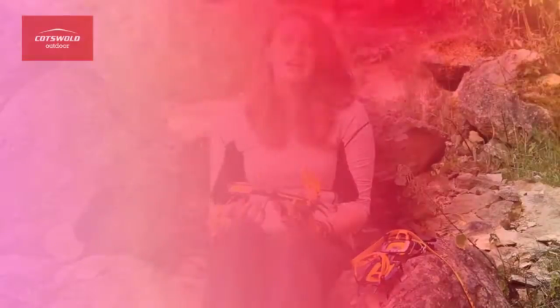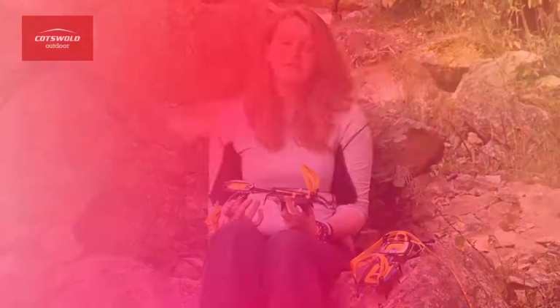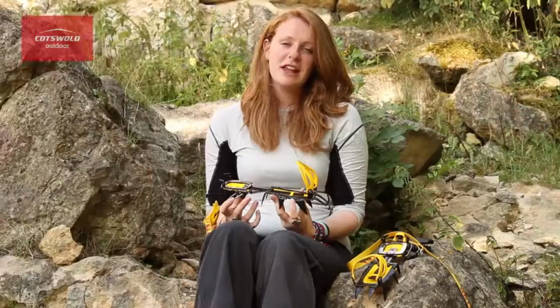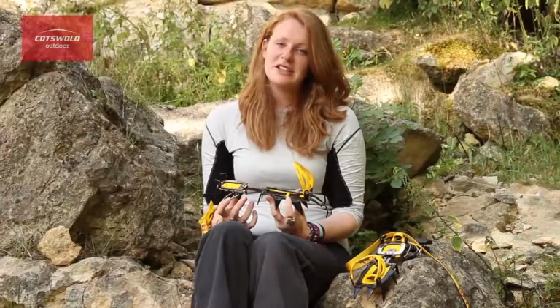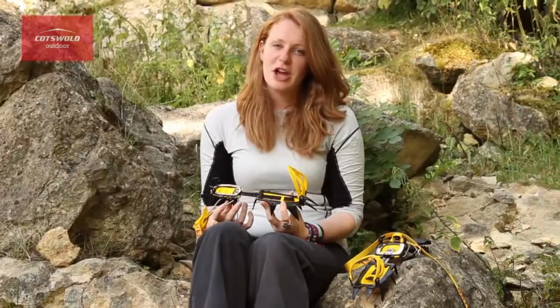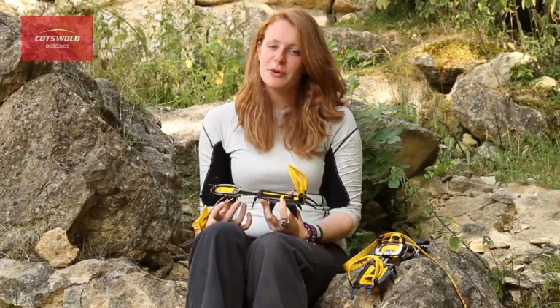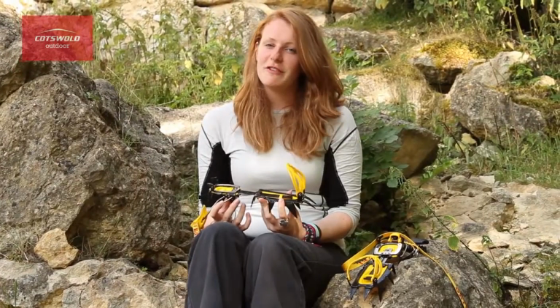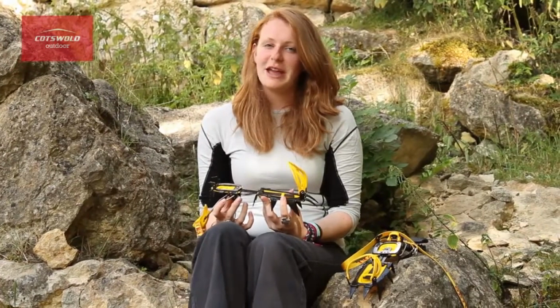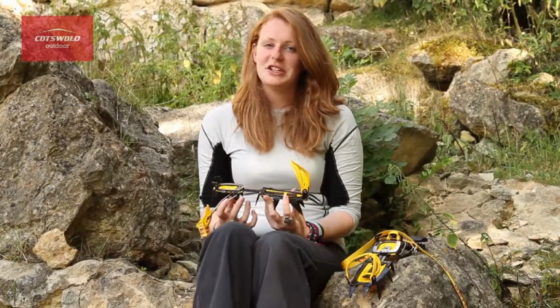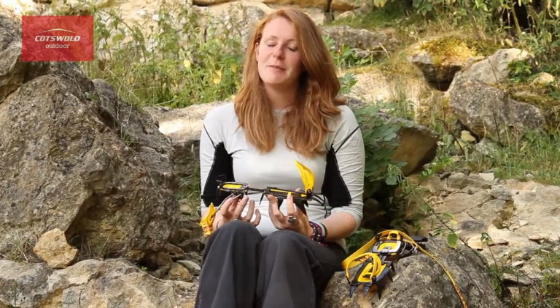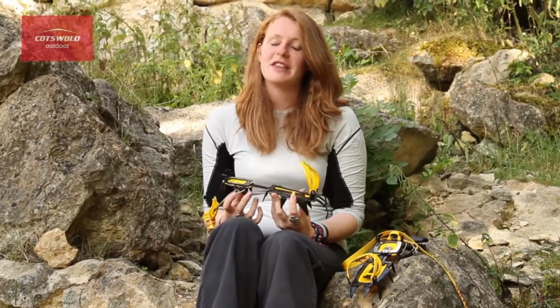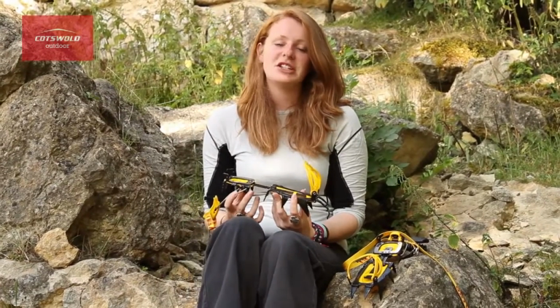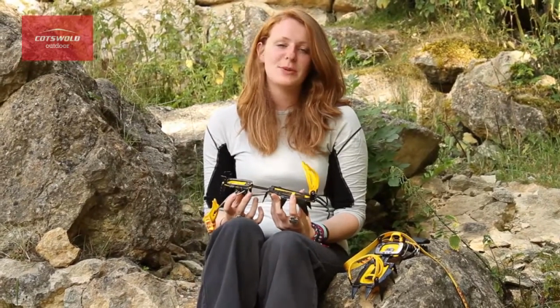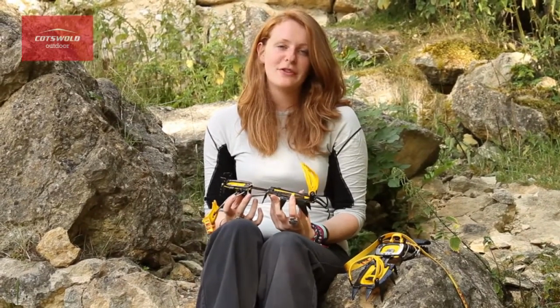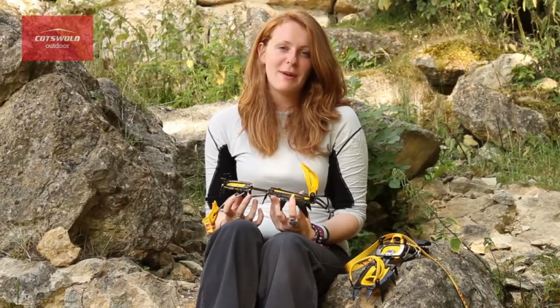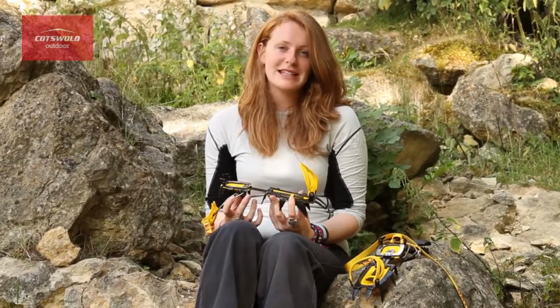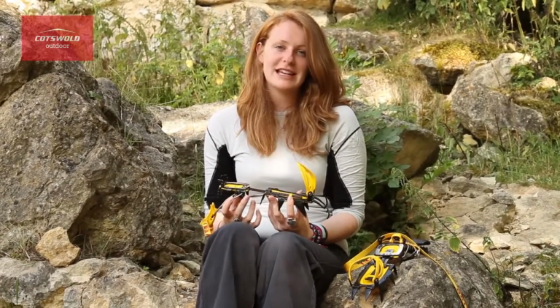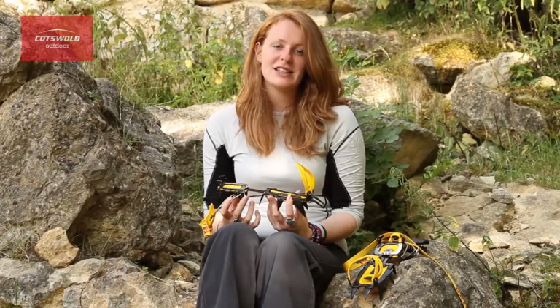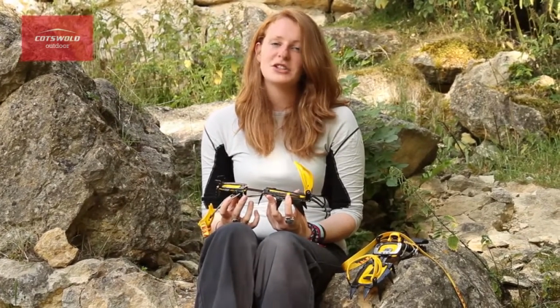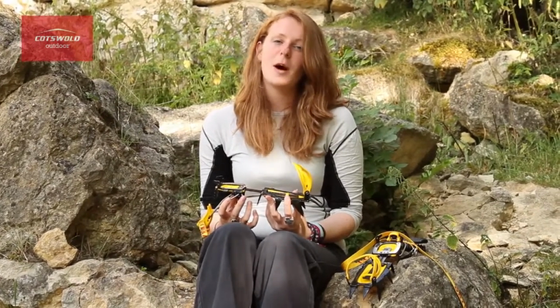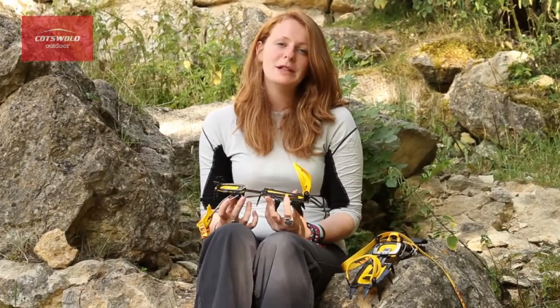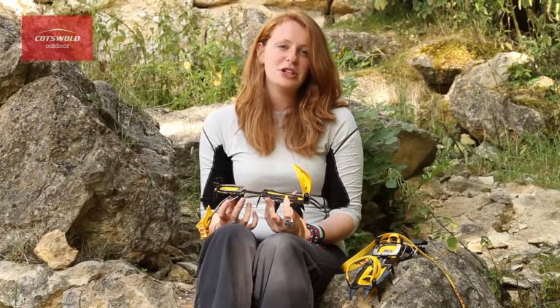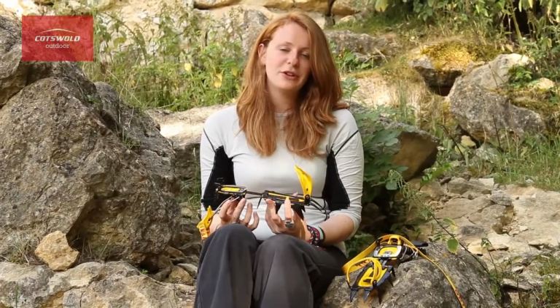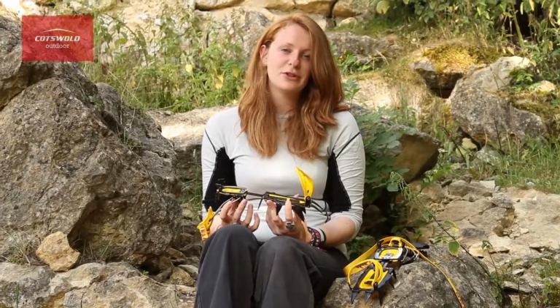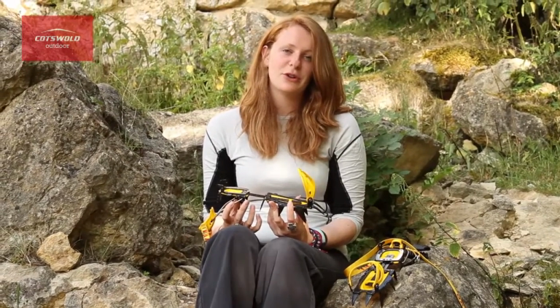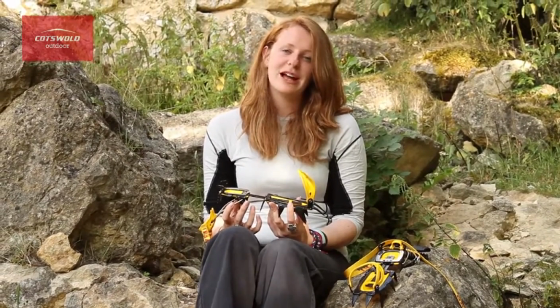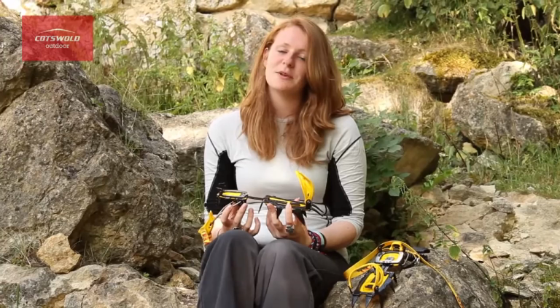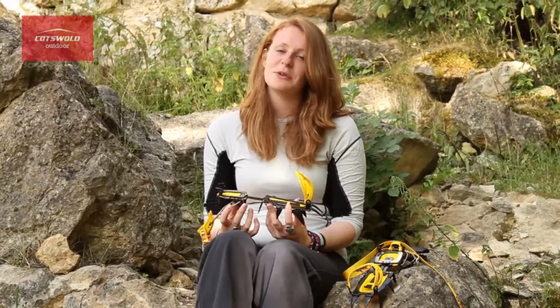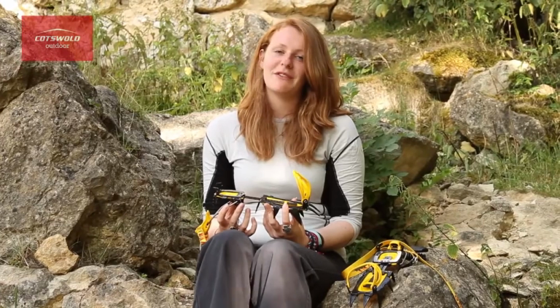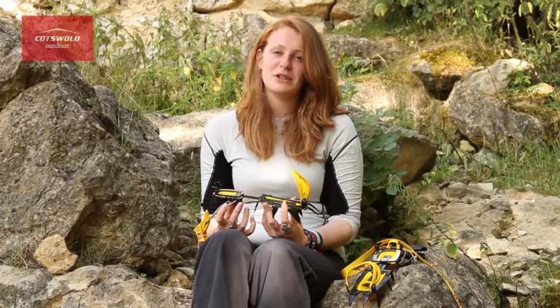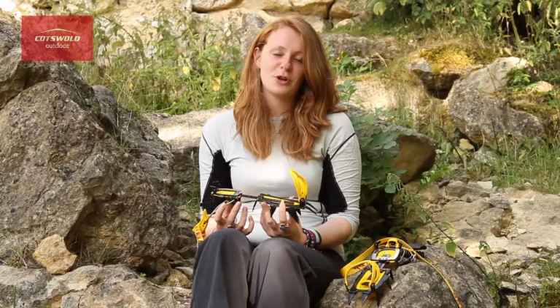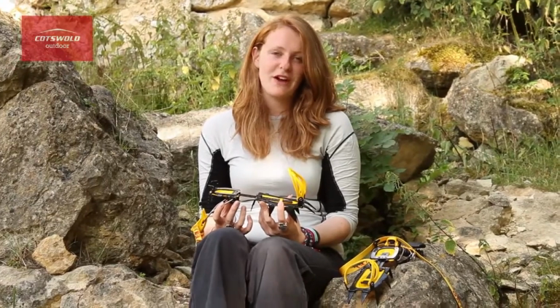If you'd like to know more information about the G12 pneumatics then just pop into your local store and someone will give you some more advice.